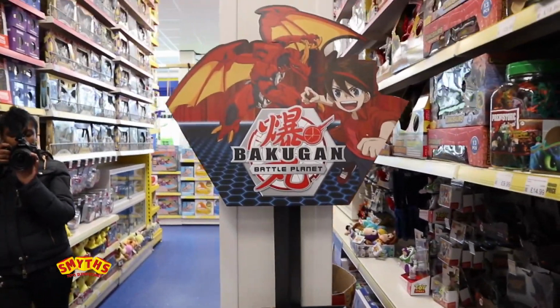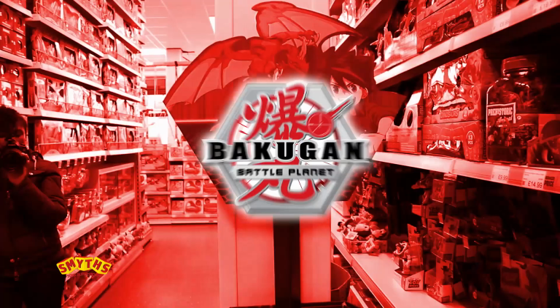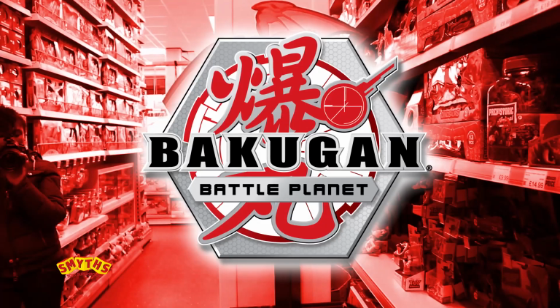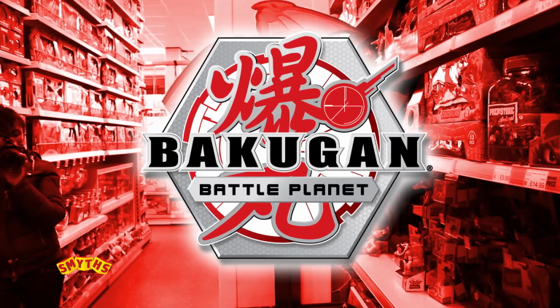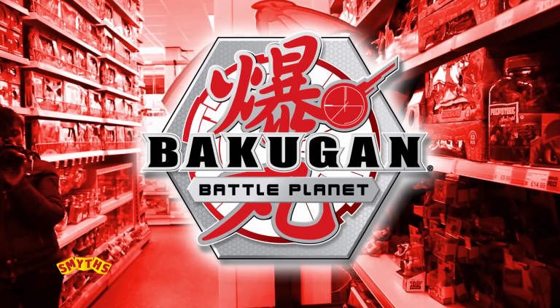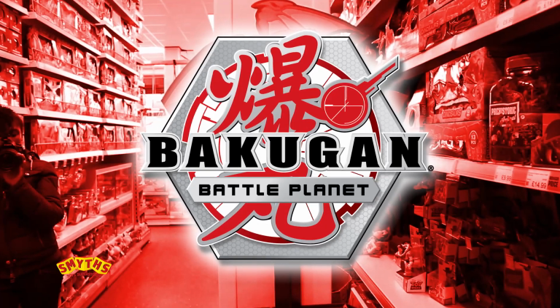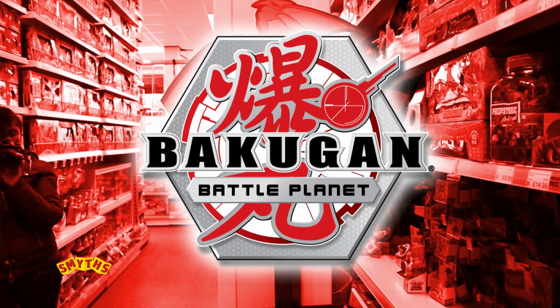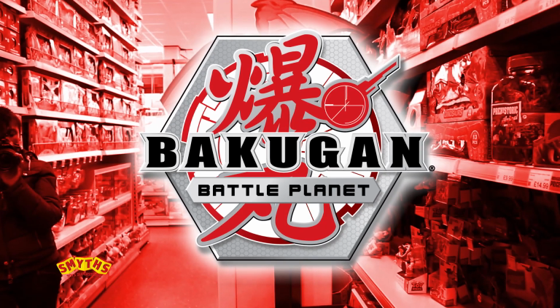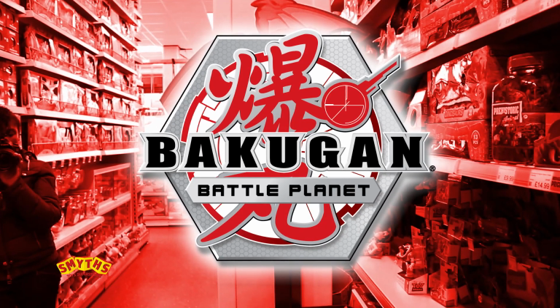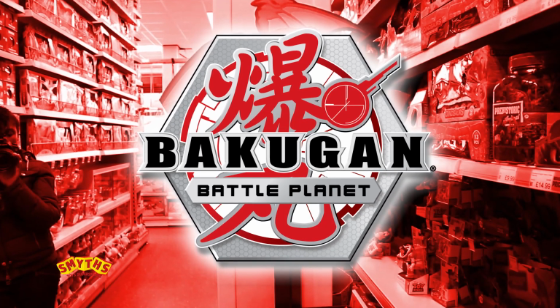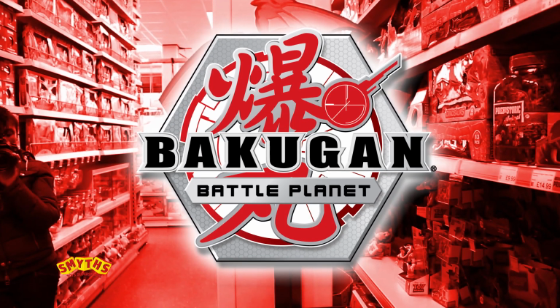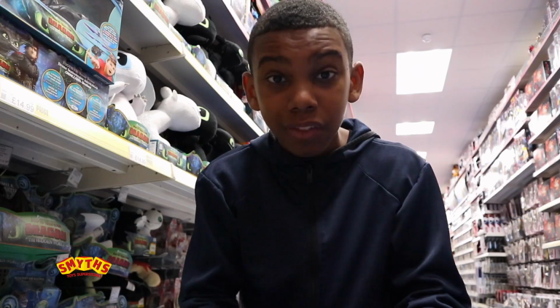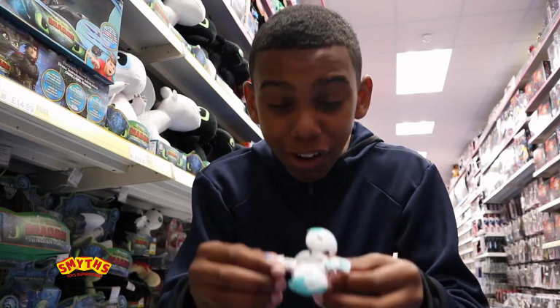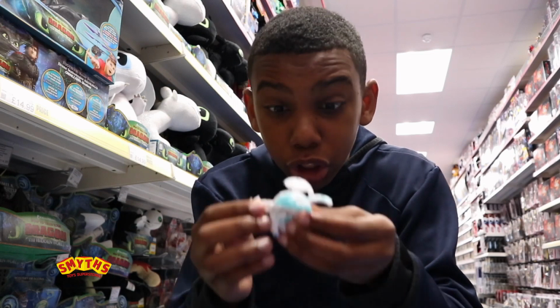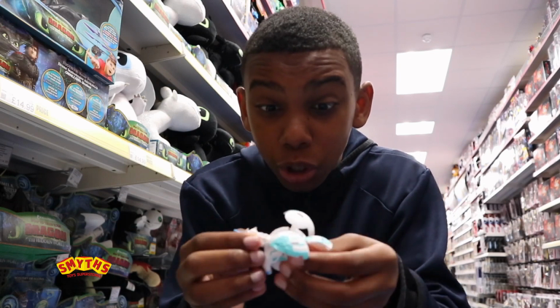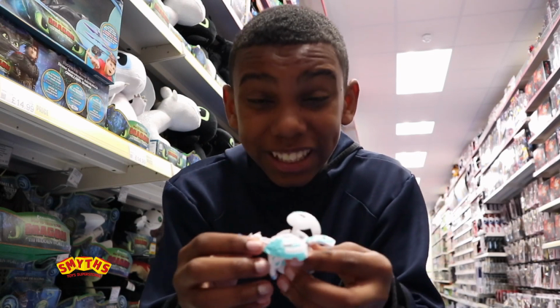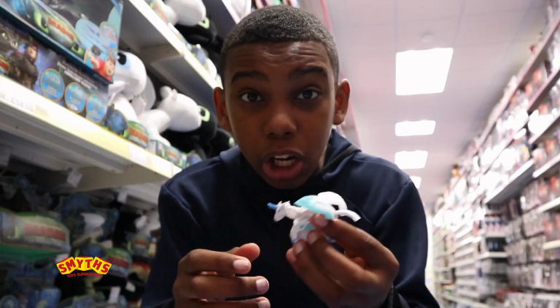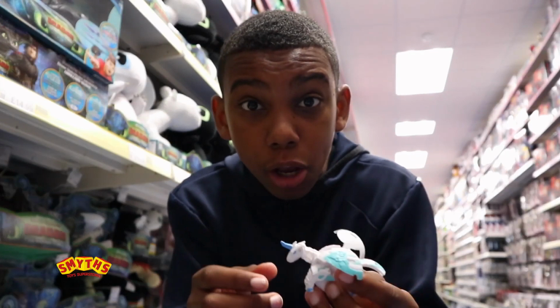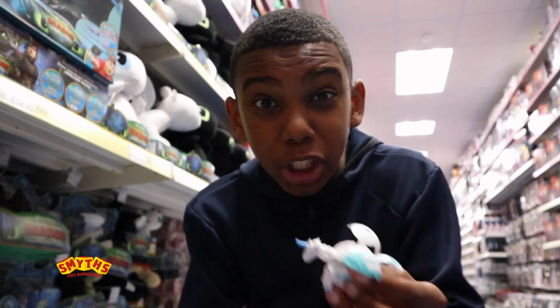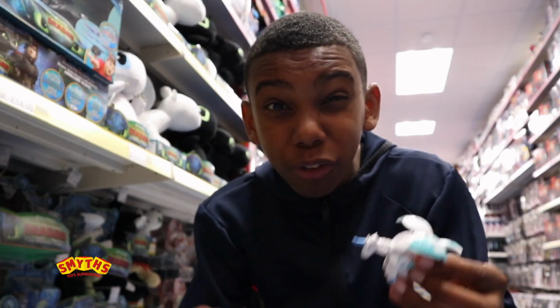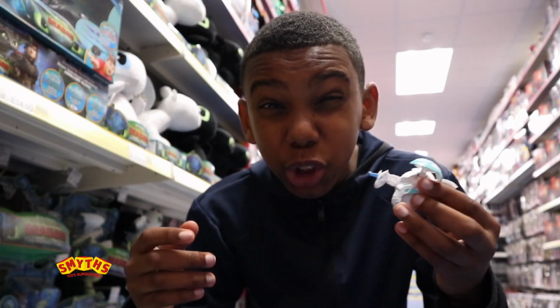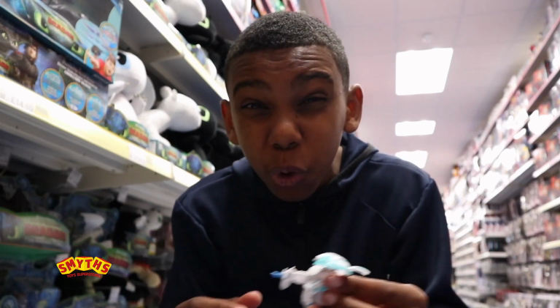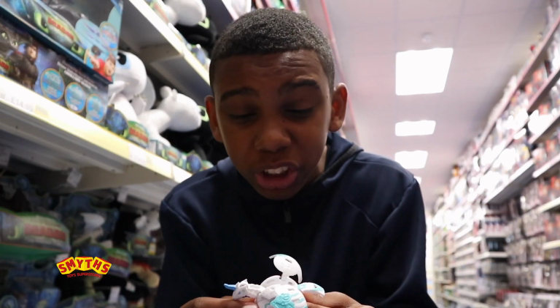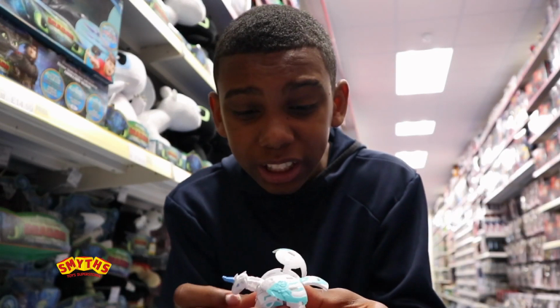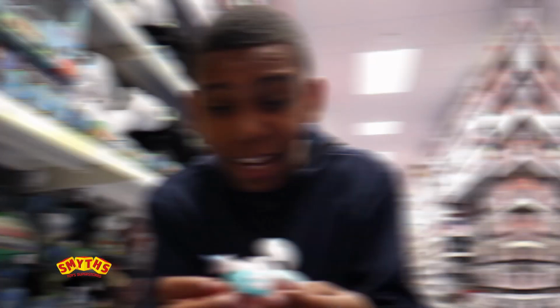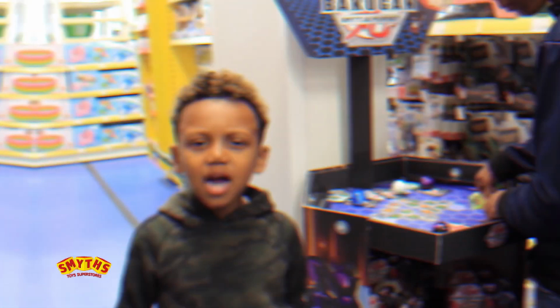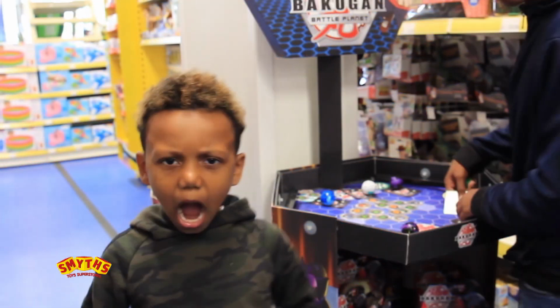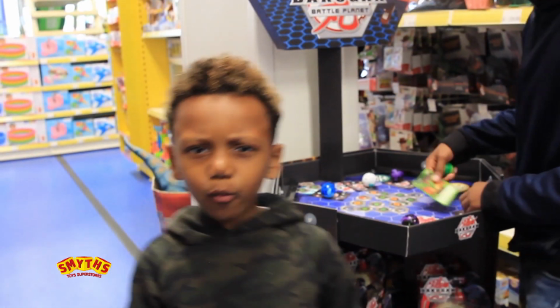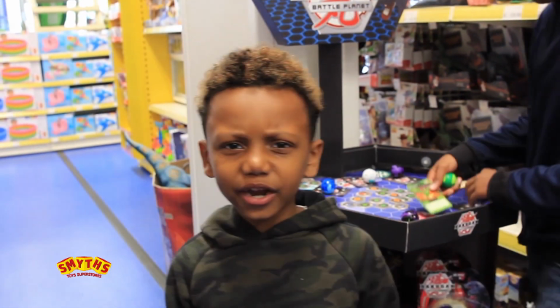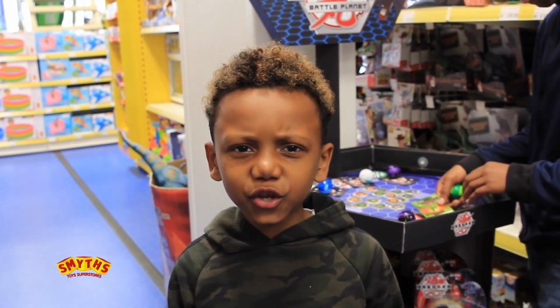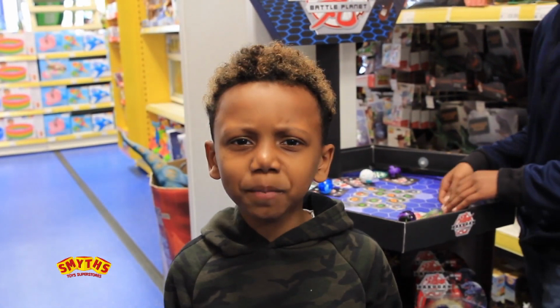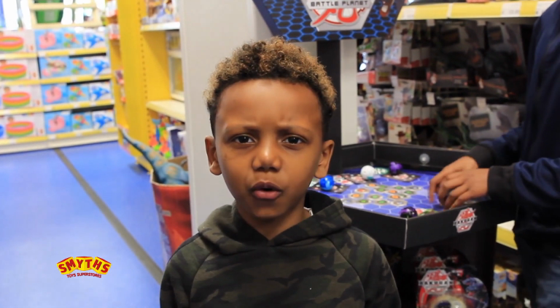This is the new Bakugan Battle Planet. I've got loads of these at home, but there's over 200 to collect. I'm ready to battle.